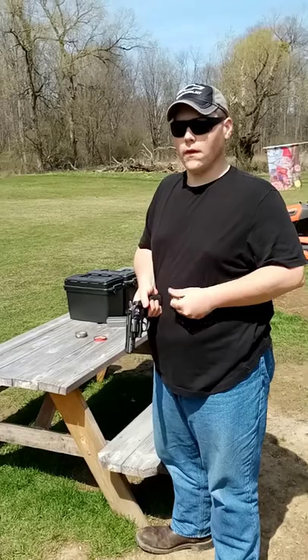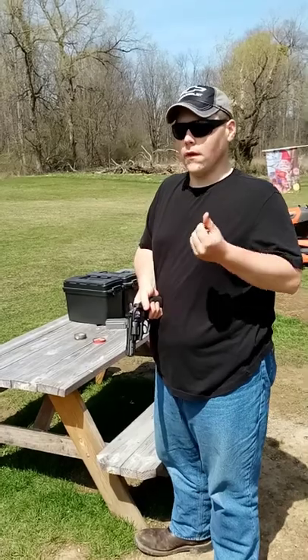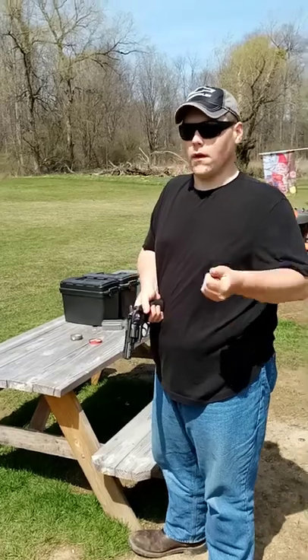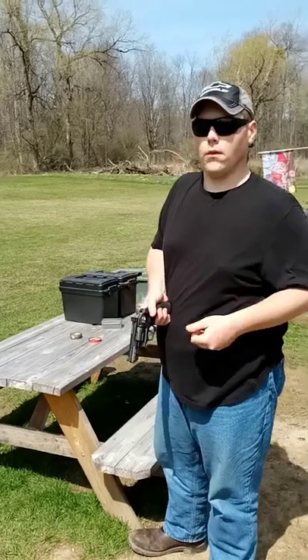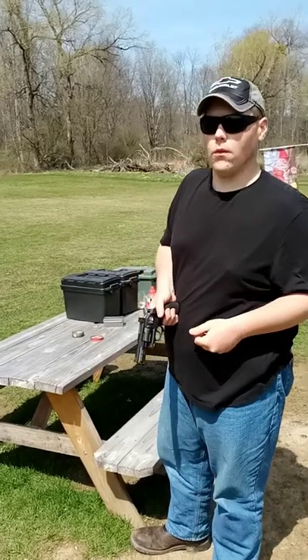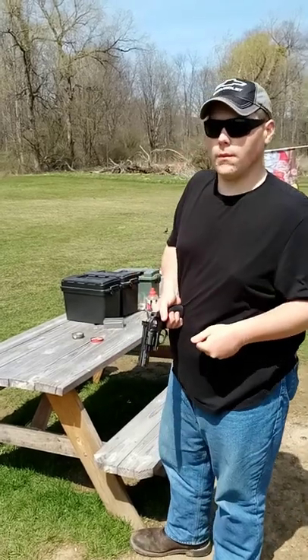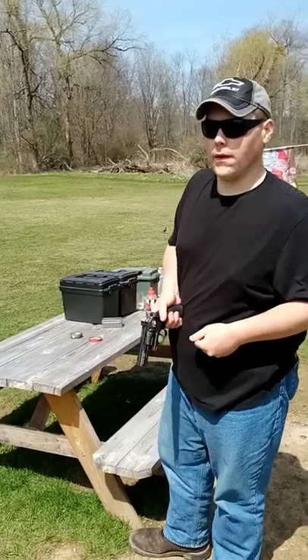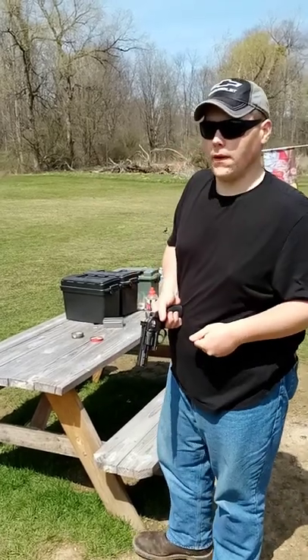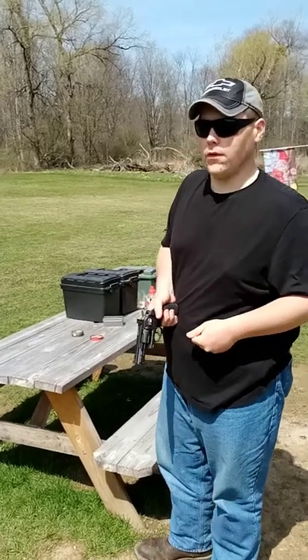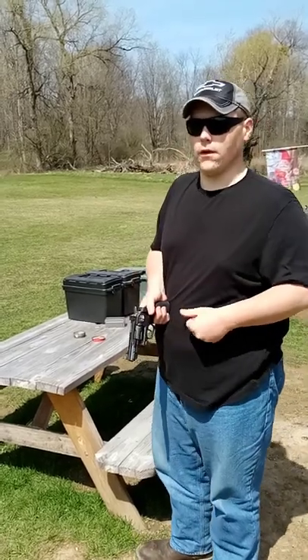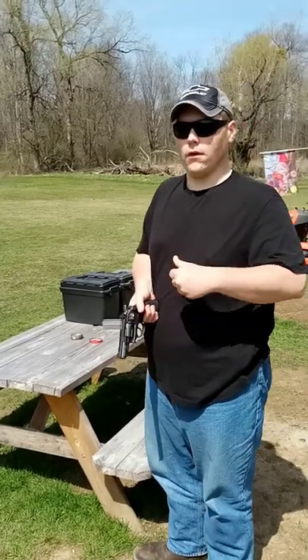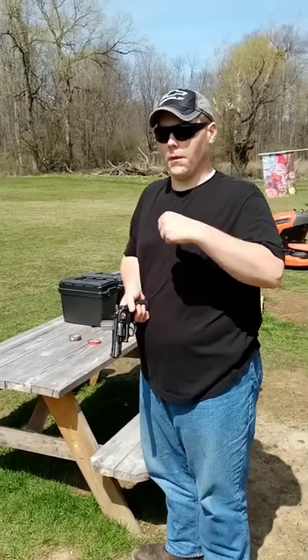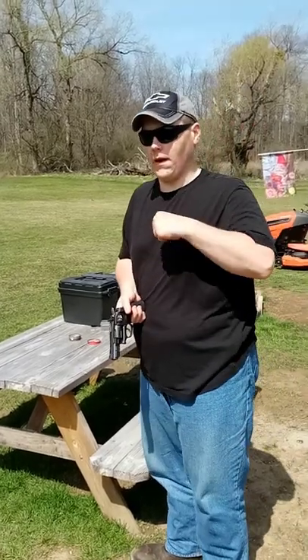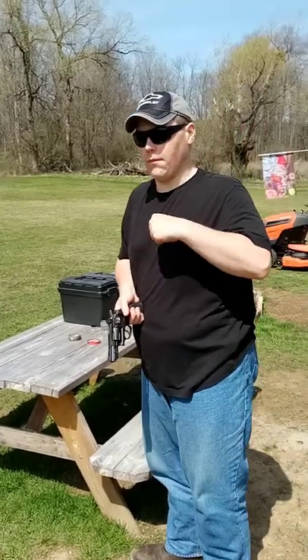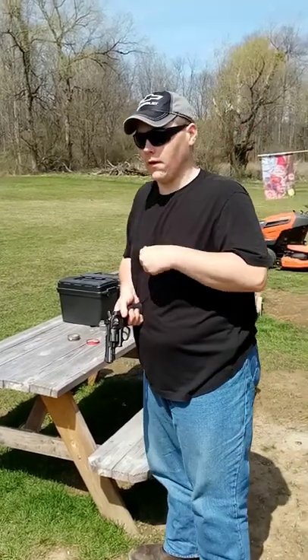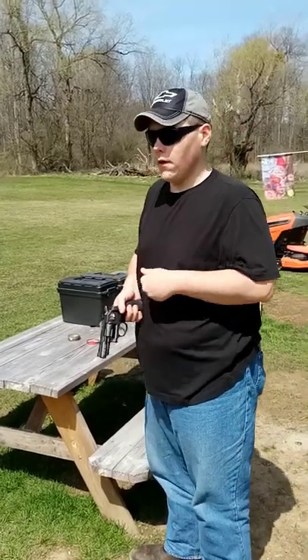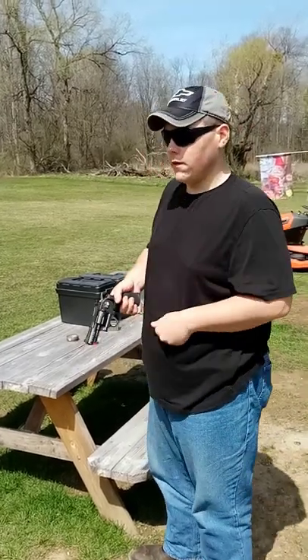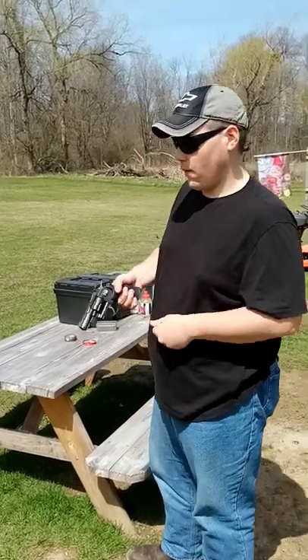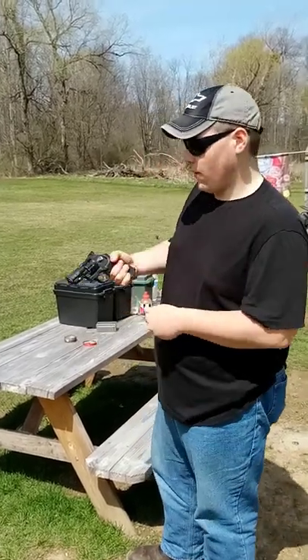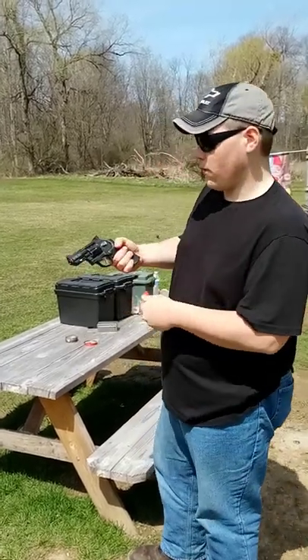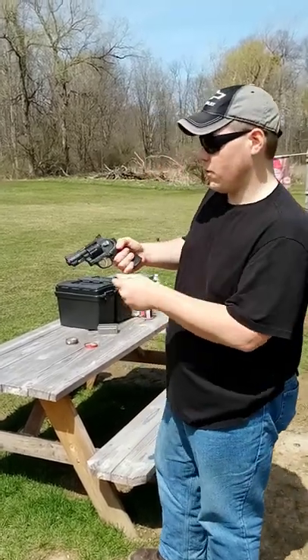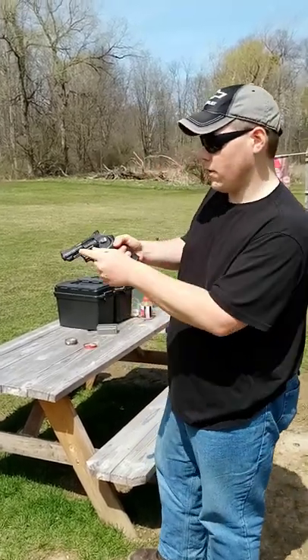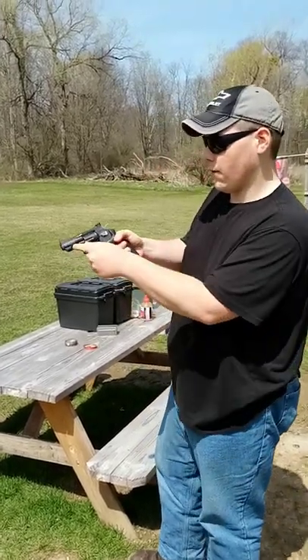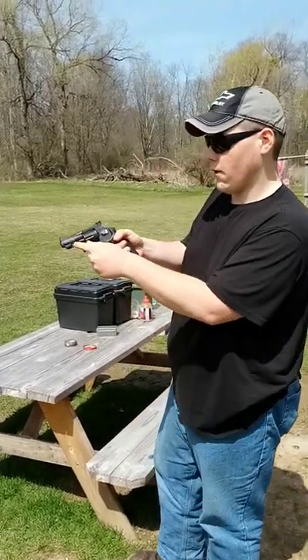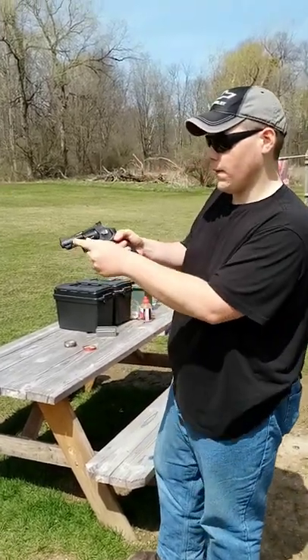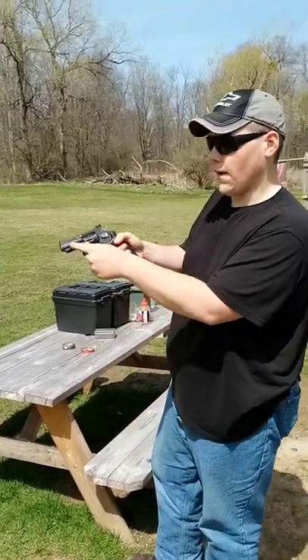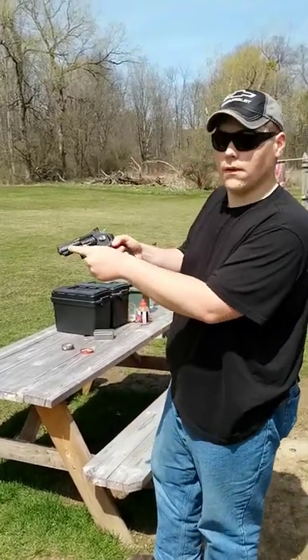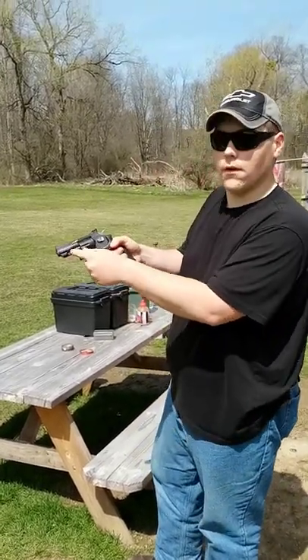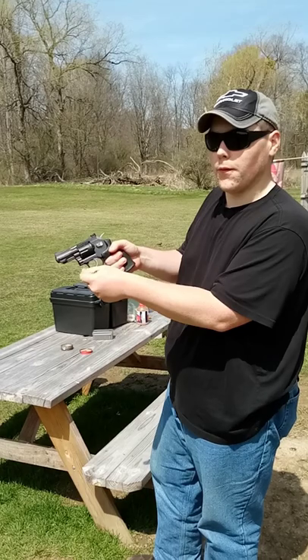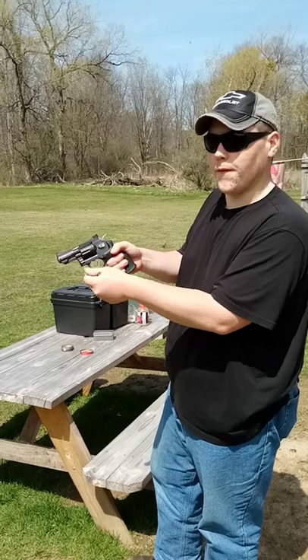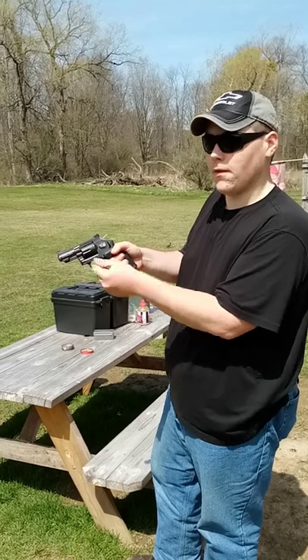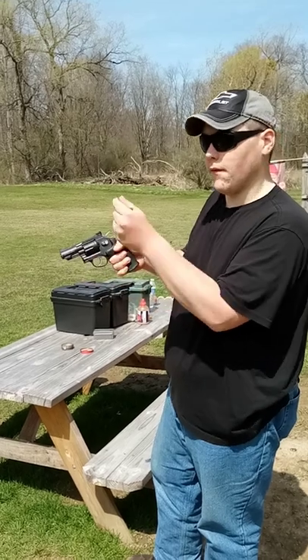Hey everyone, welcome to Oregon Haven, your Oregon Hotspot. My name is Aaron. Today we are going to be shooting the Kruzman SNR 357.